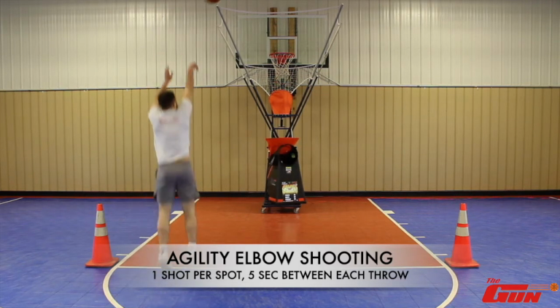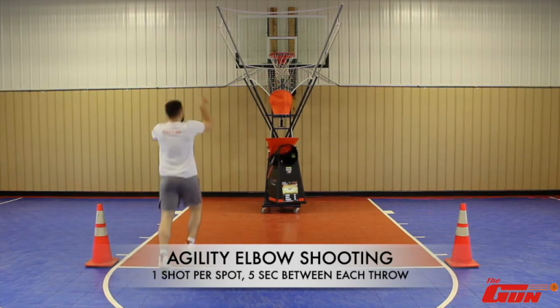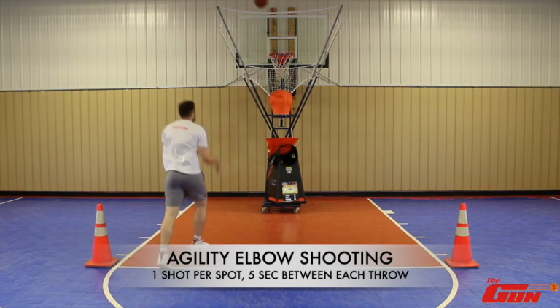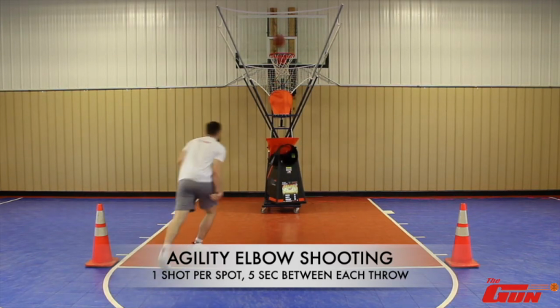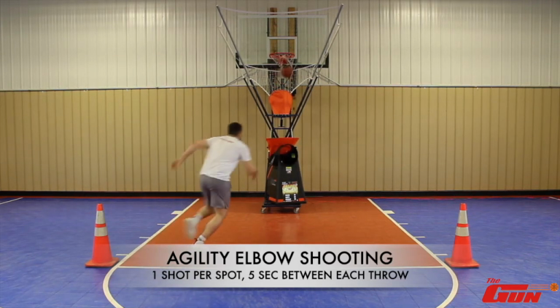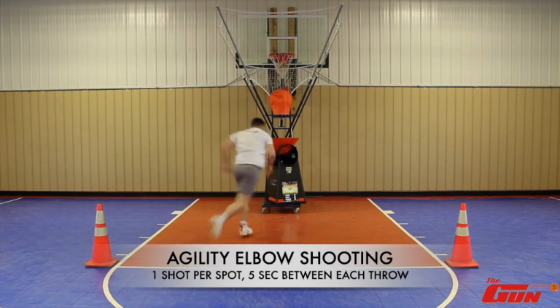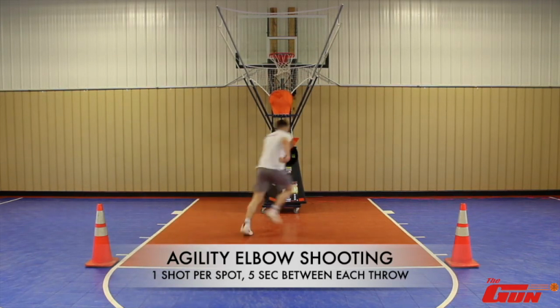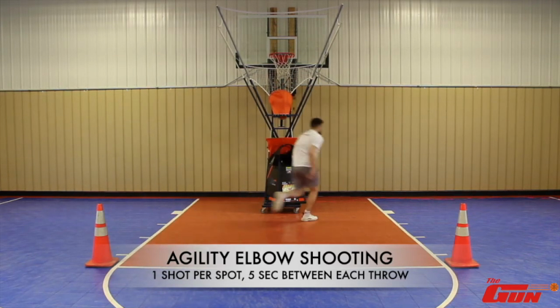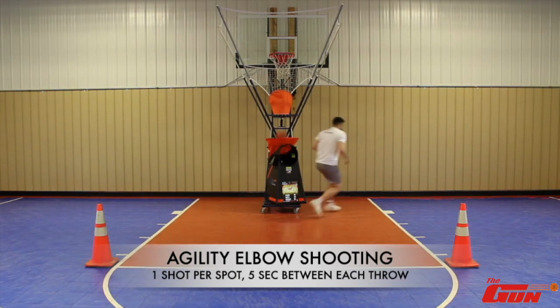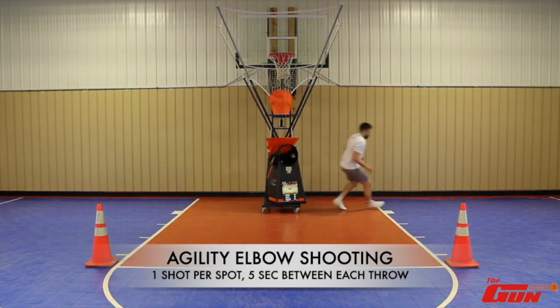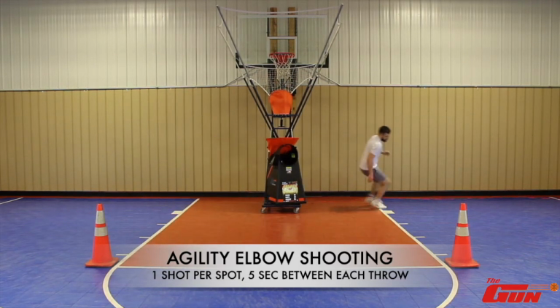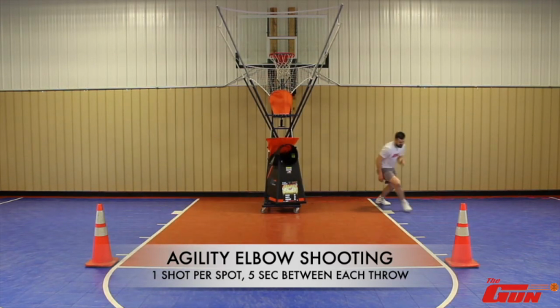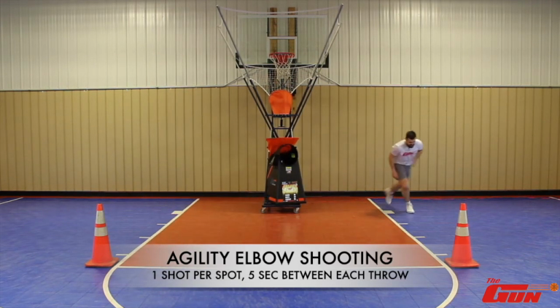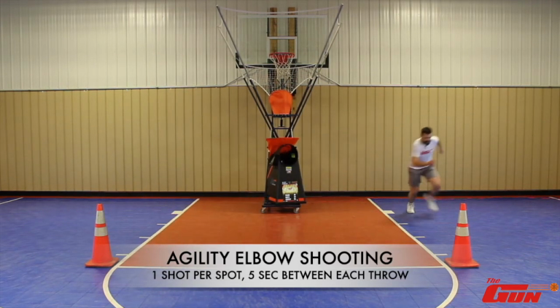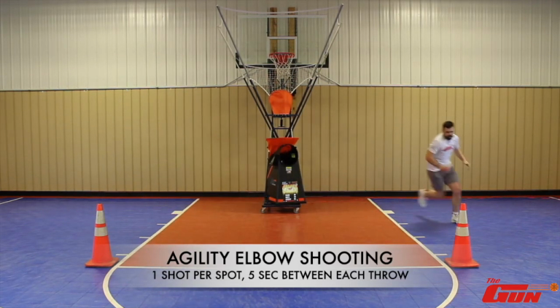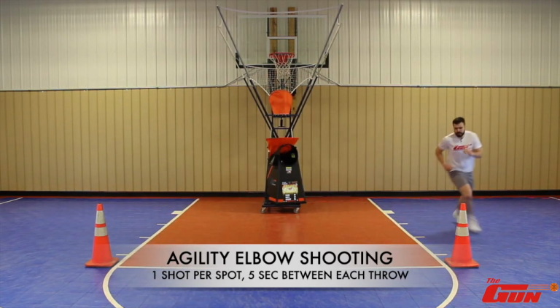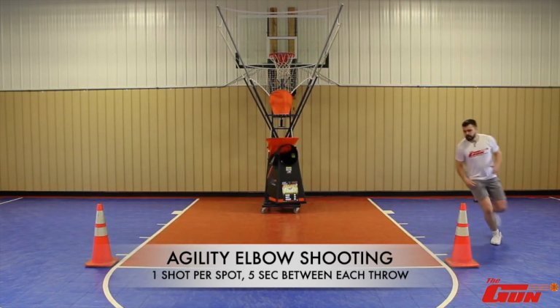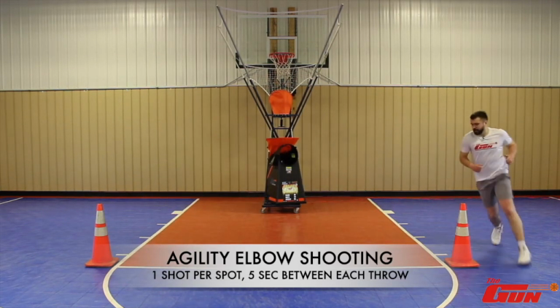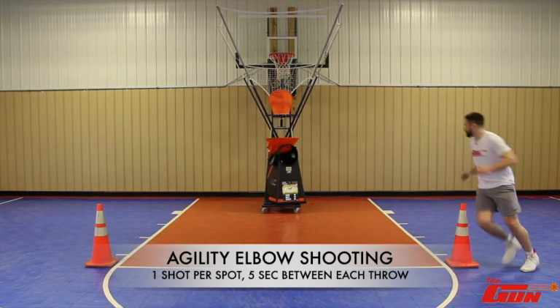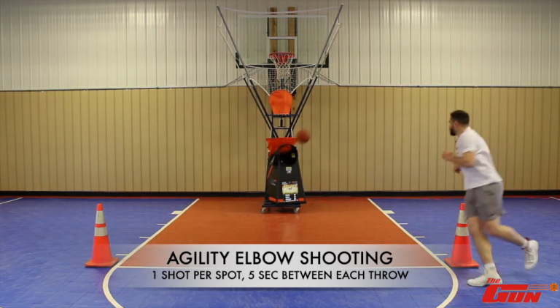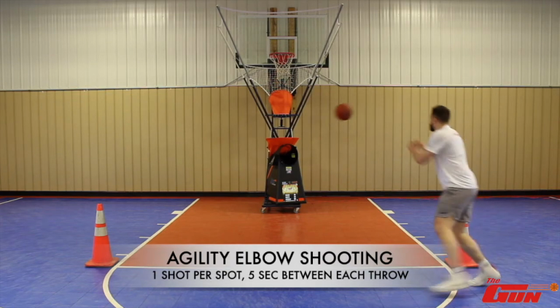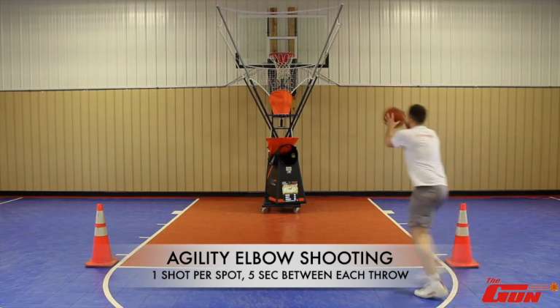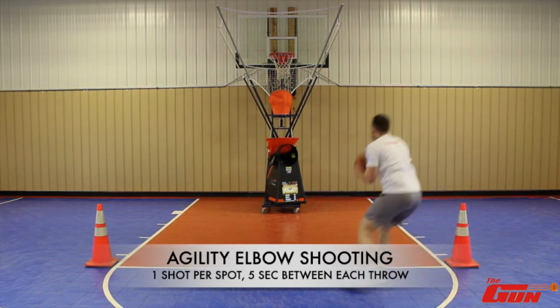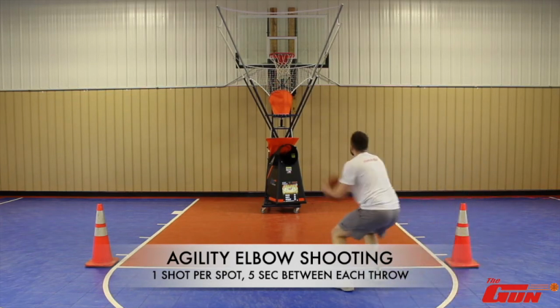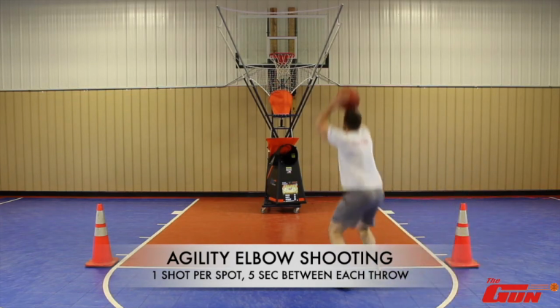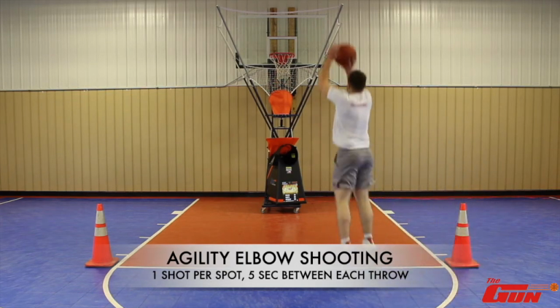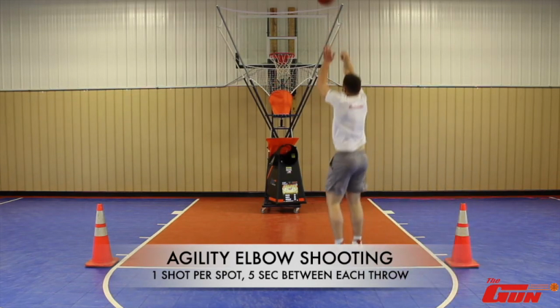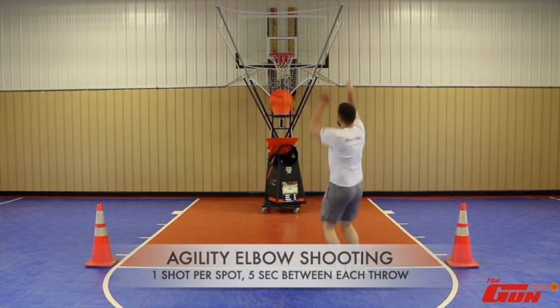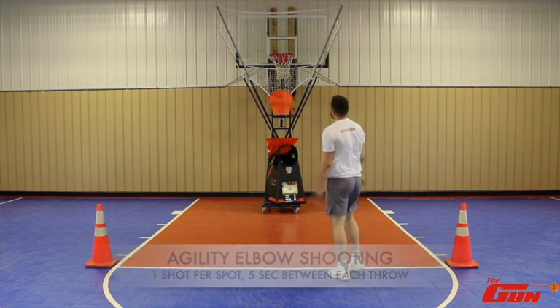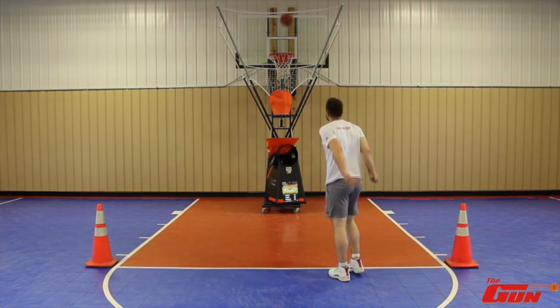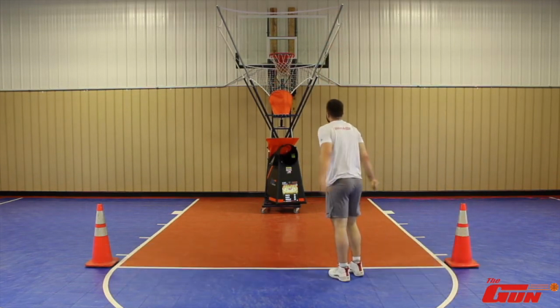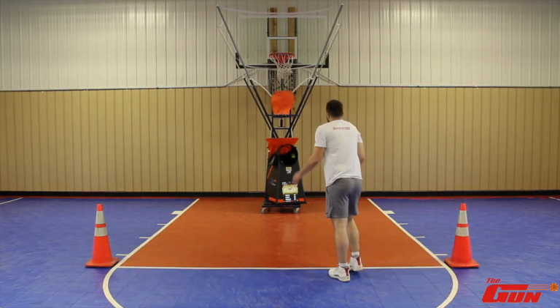The defense is going to stick with you if you slow down just an inch, and as a shooter you always need to be looking to get that extra edge.